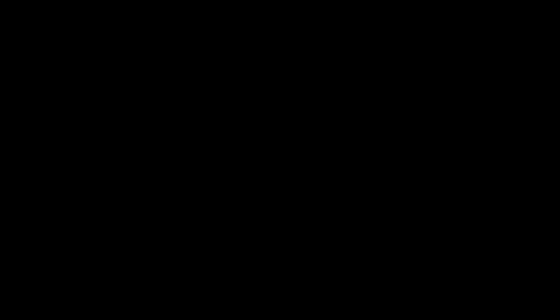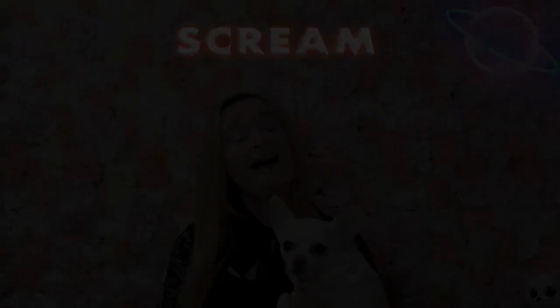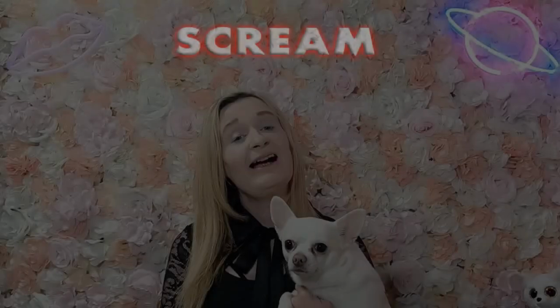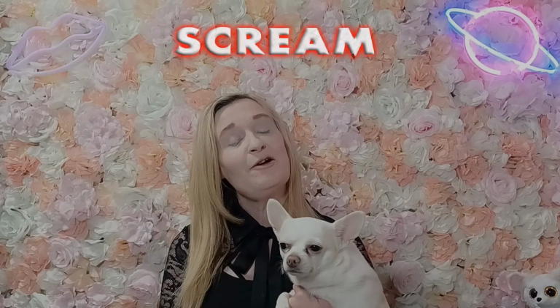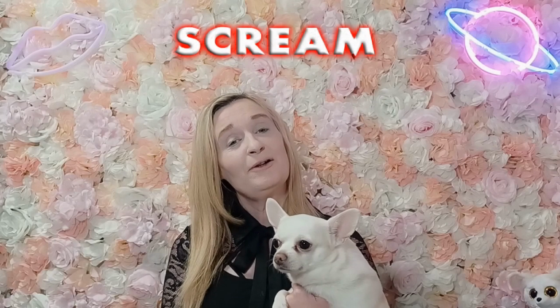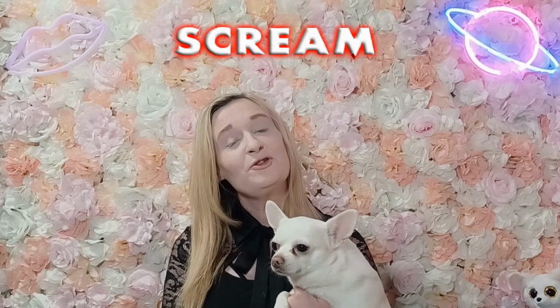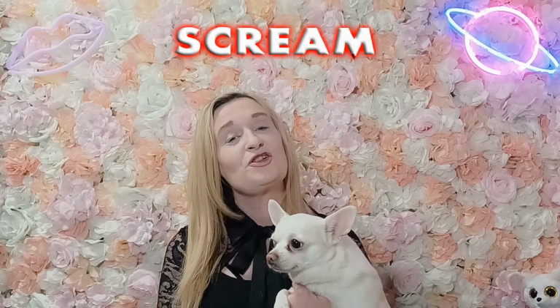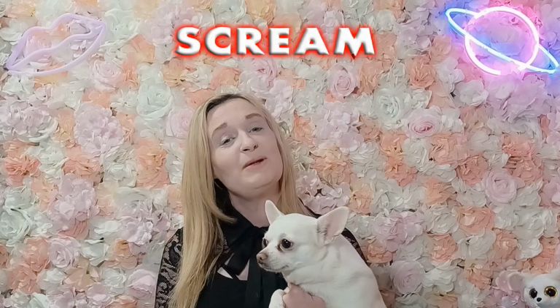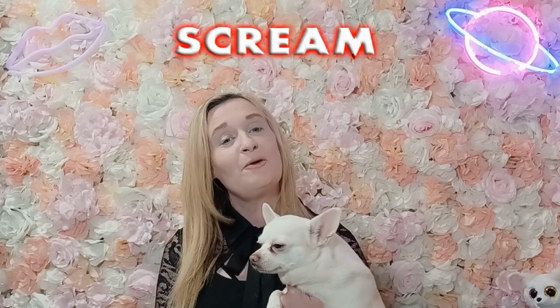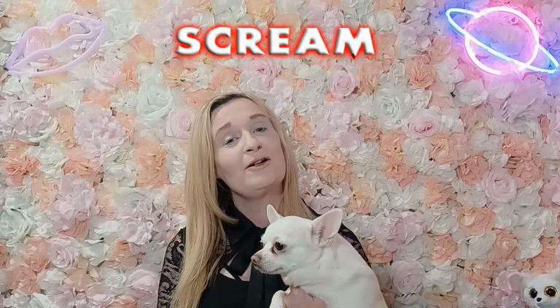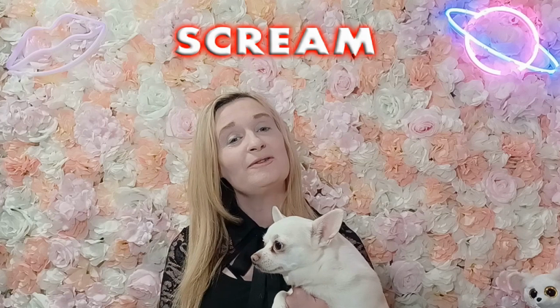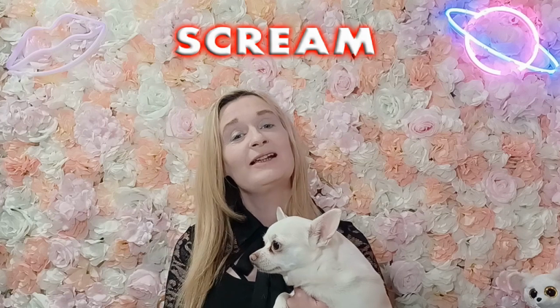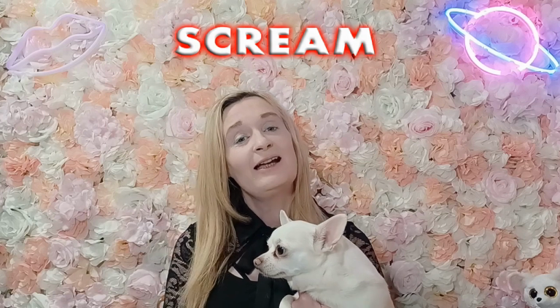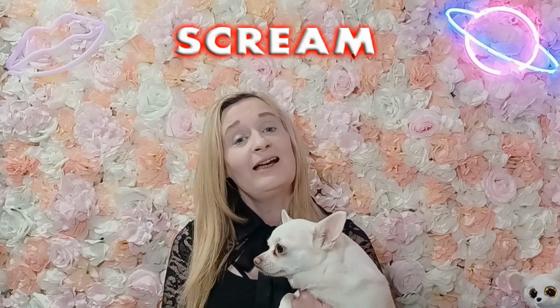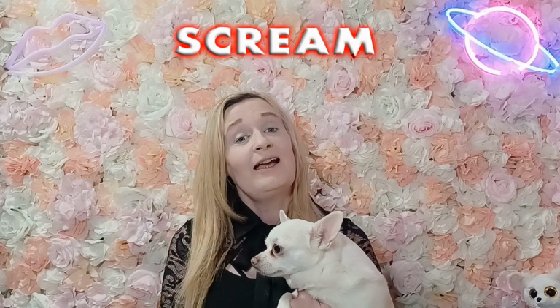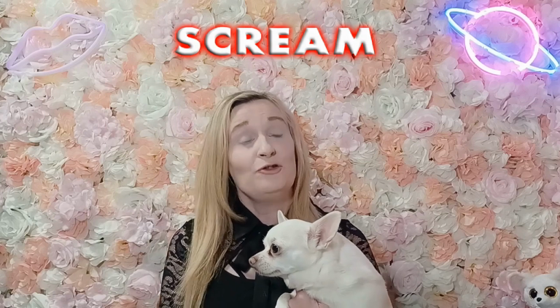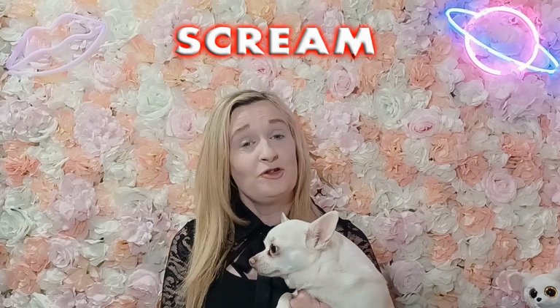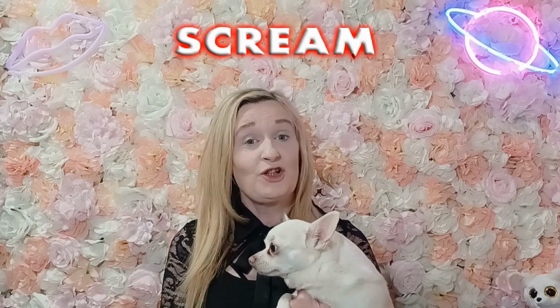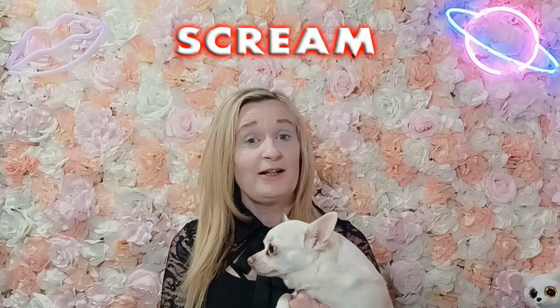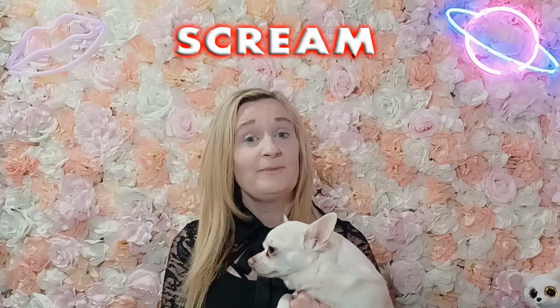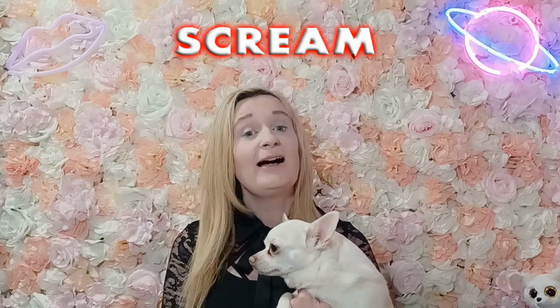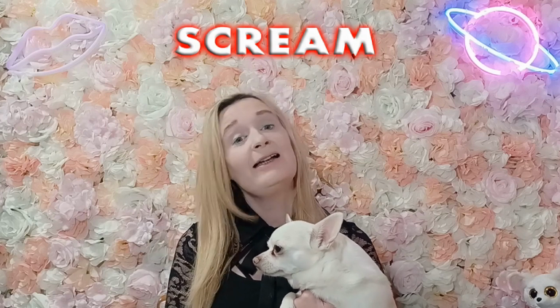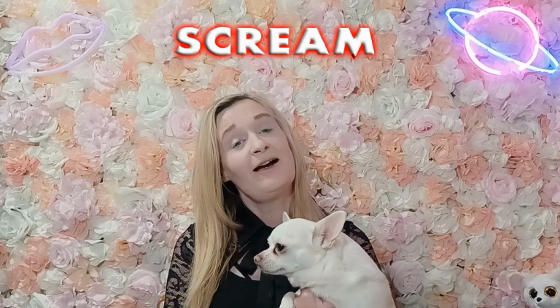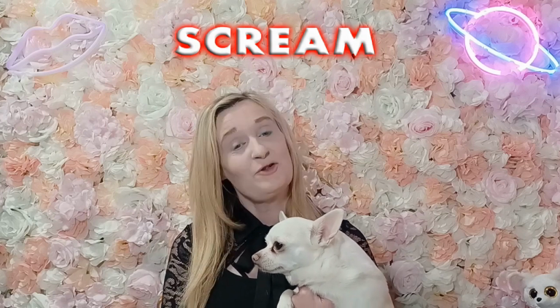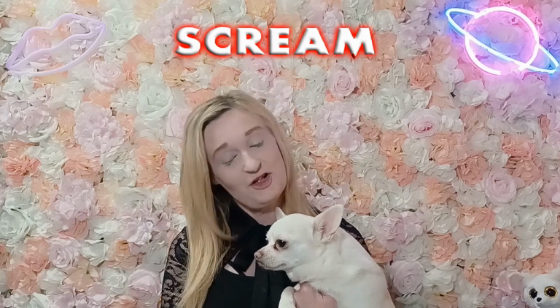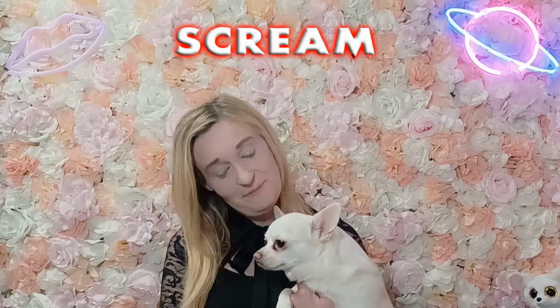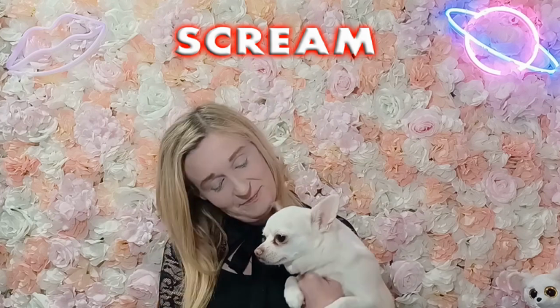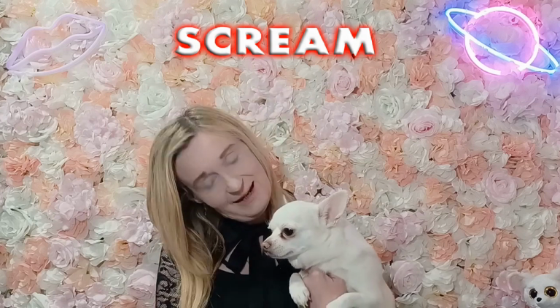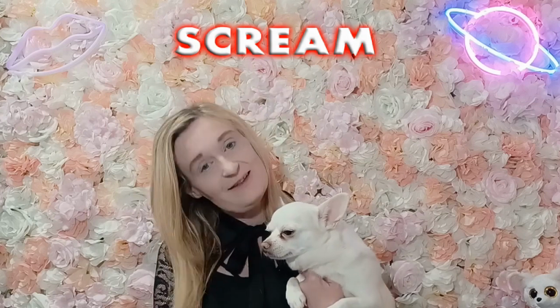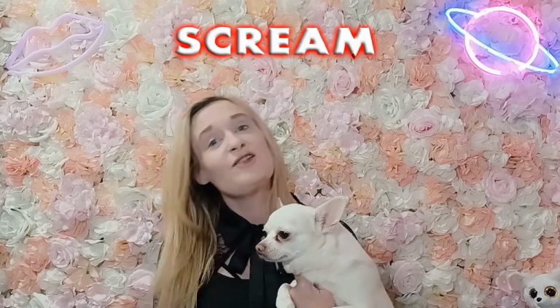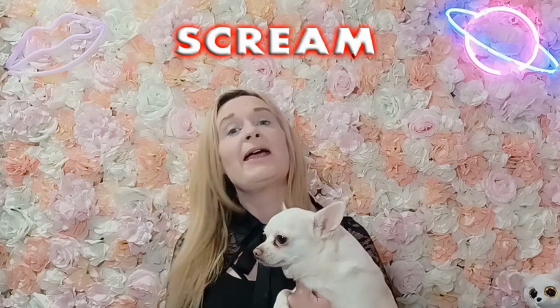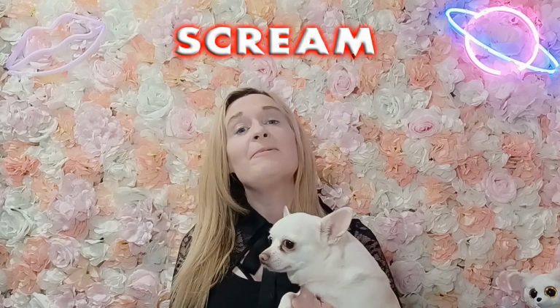Hi, welcome to Trisha's Makeup World. If you're new to the channel, hi, I'm Trisha and this is Pep.